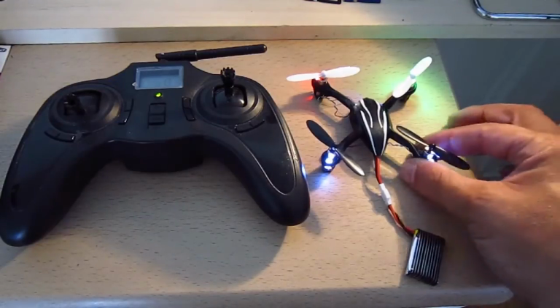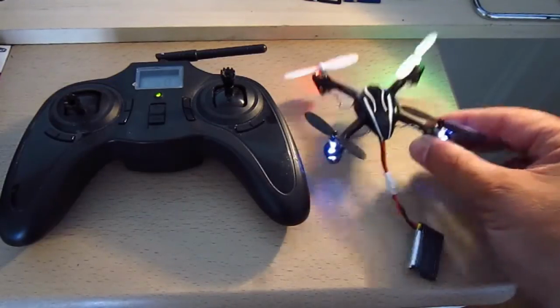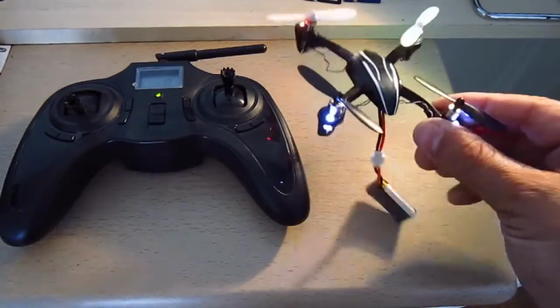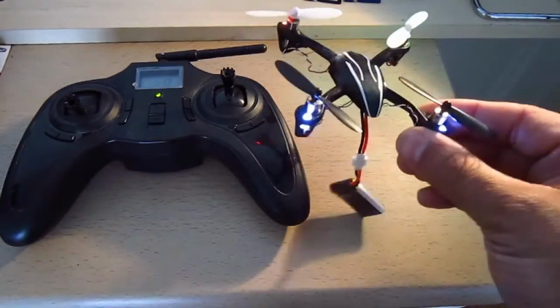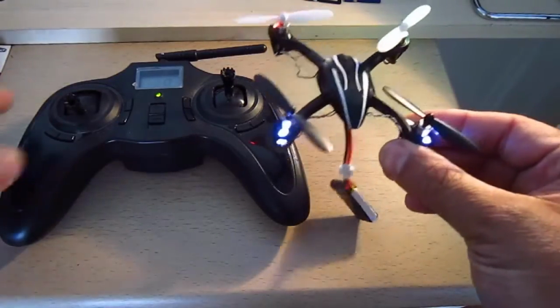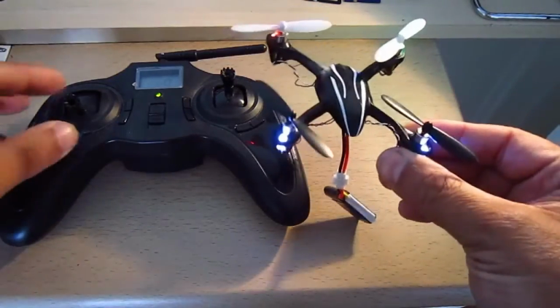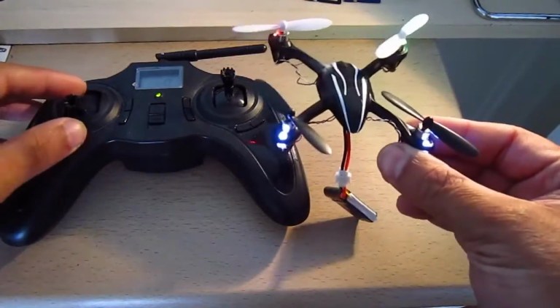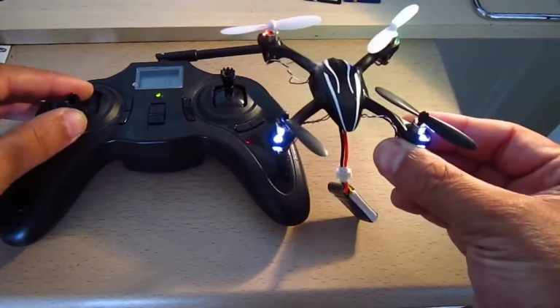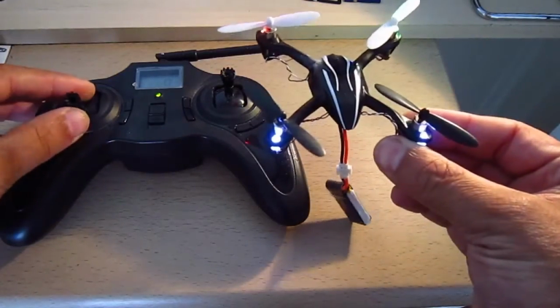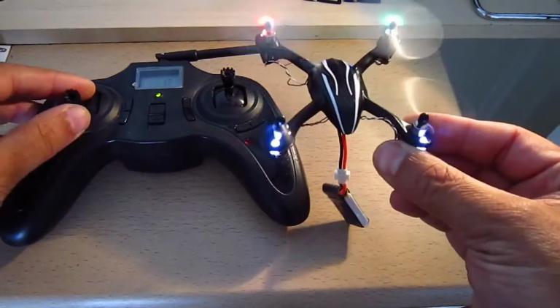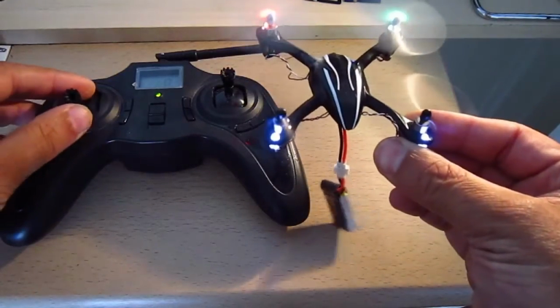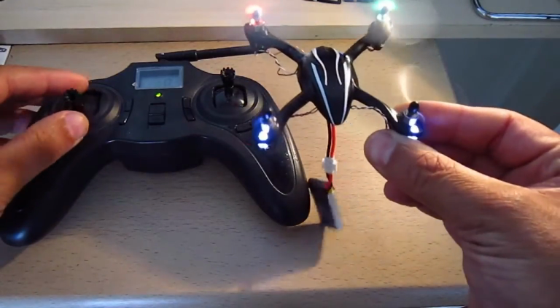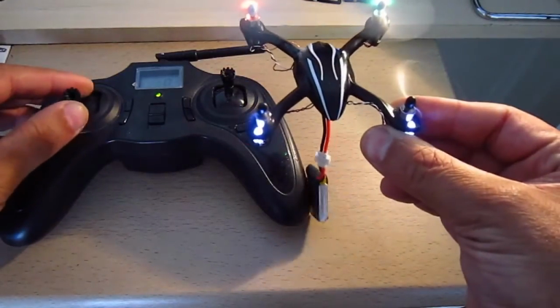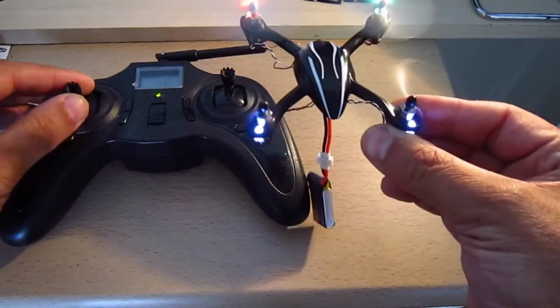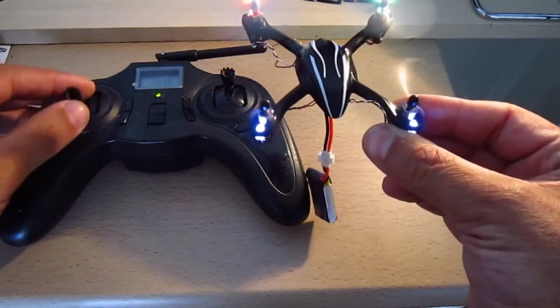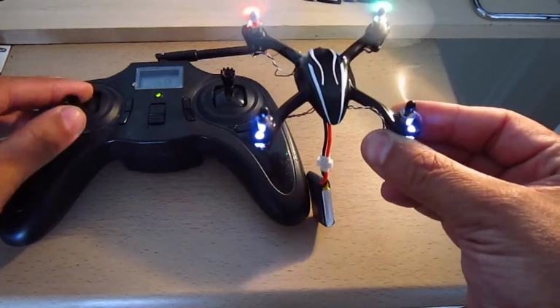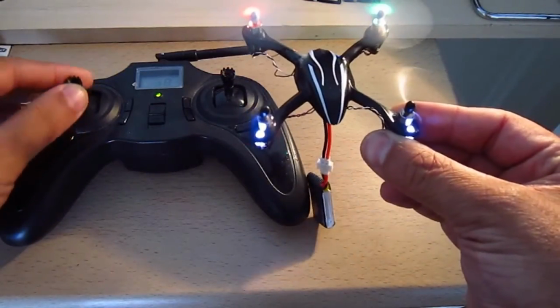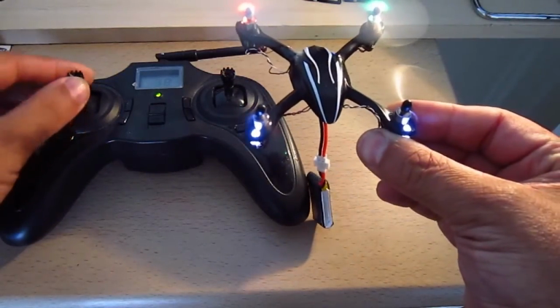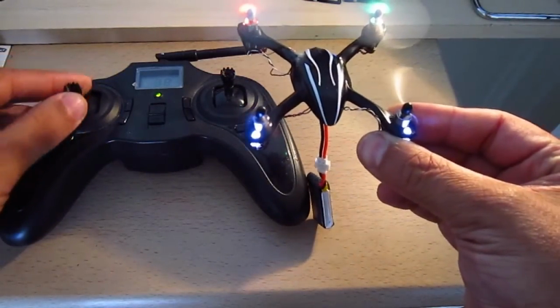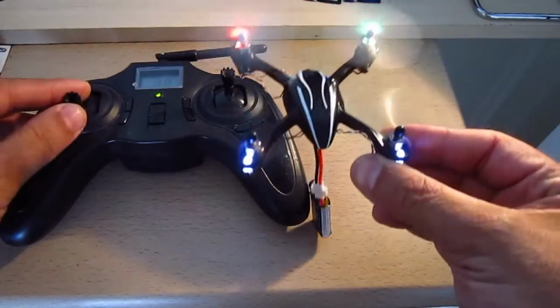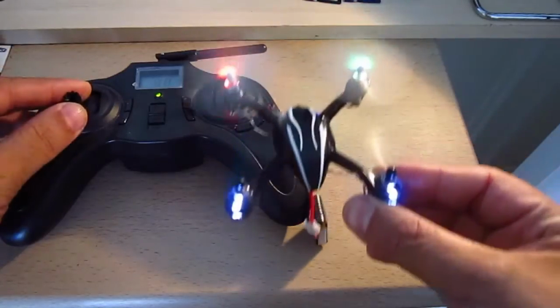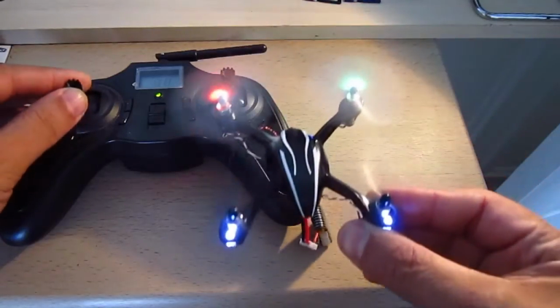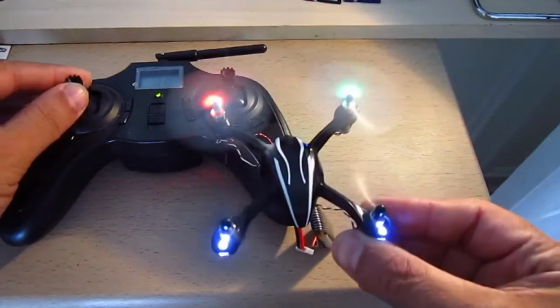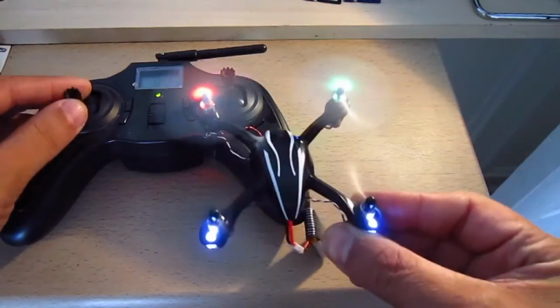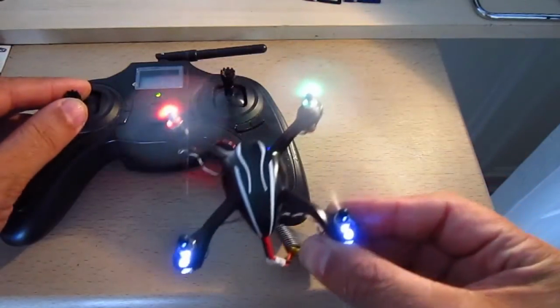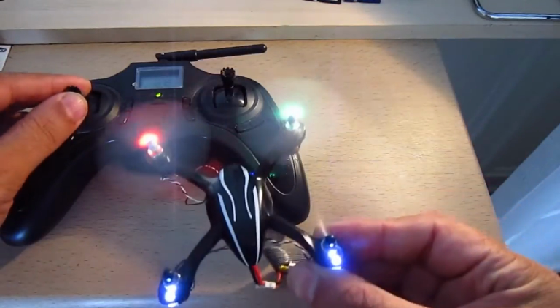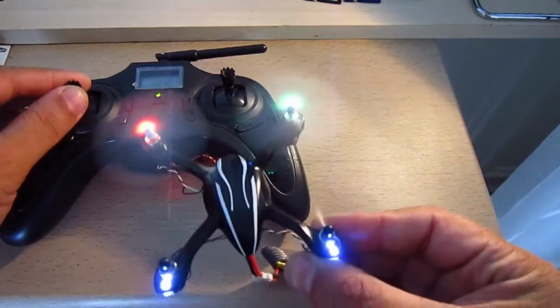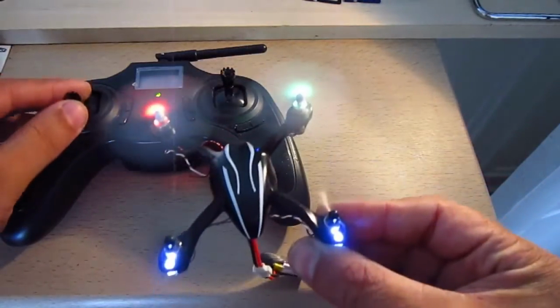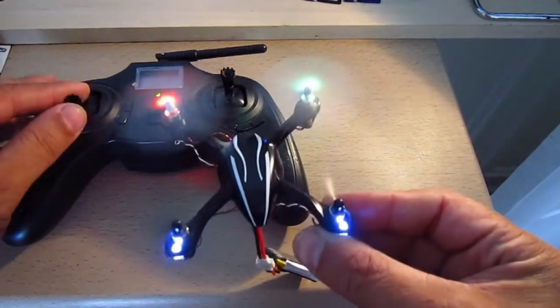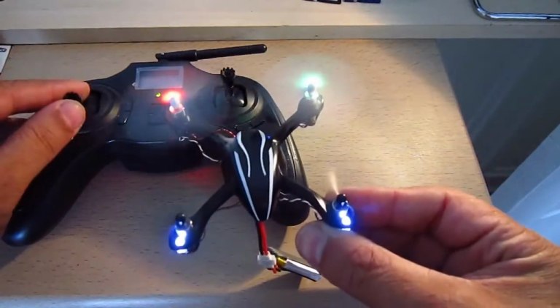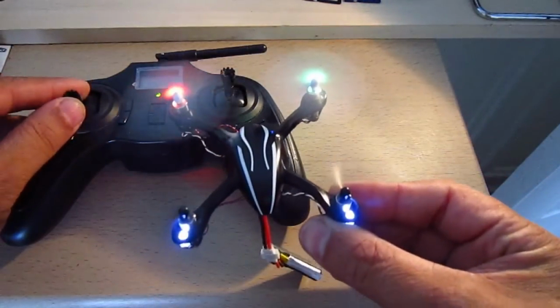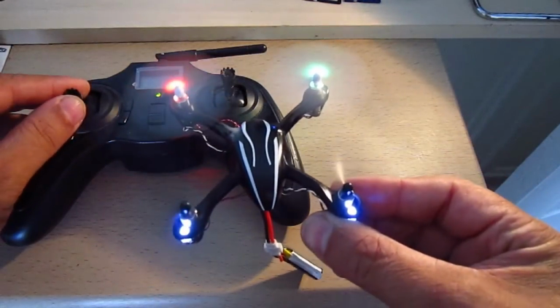Now when I lift it up and I put on the thrust, the thrust works fine. No problem. It works really well.